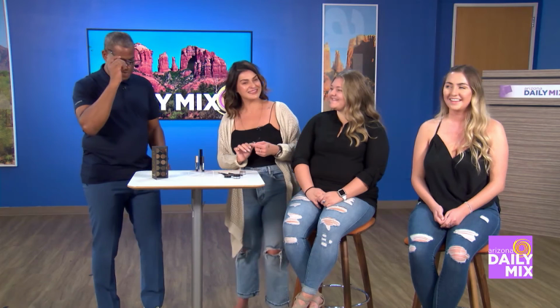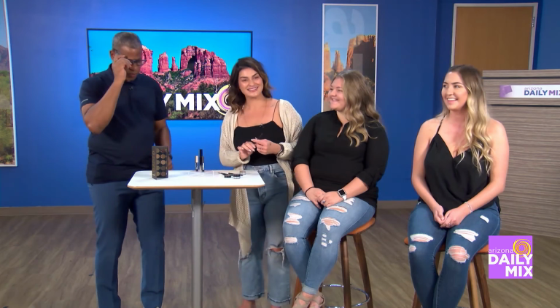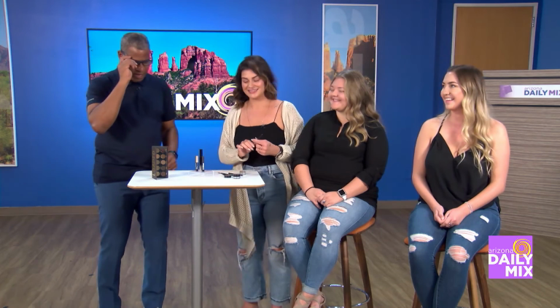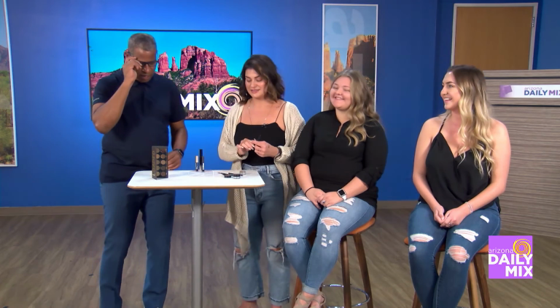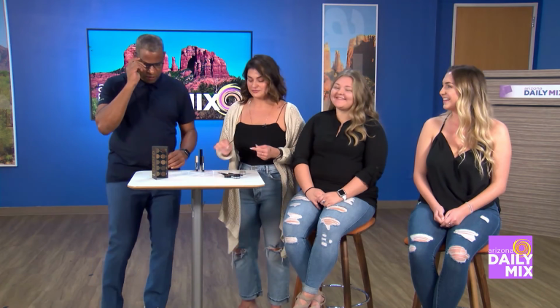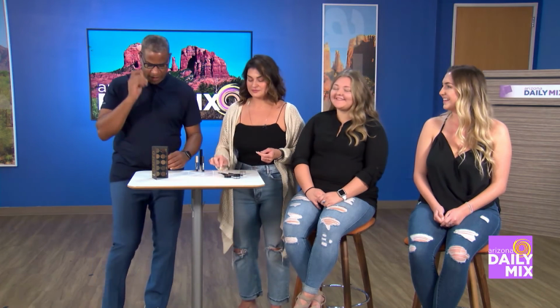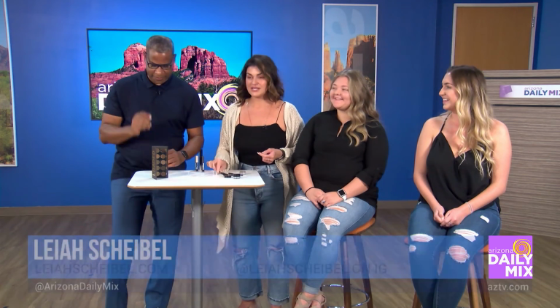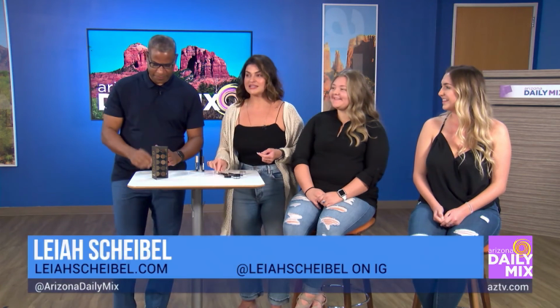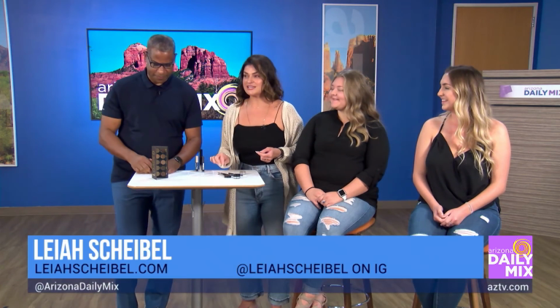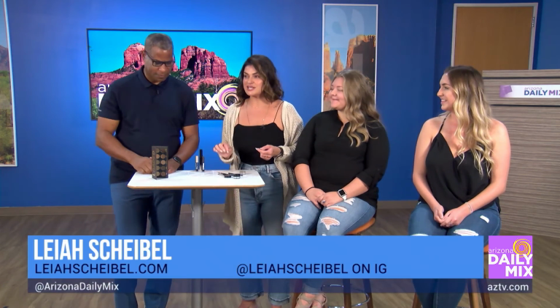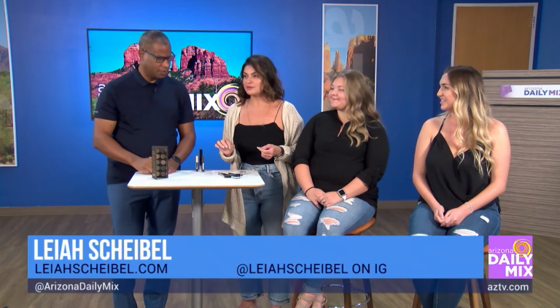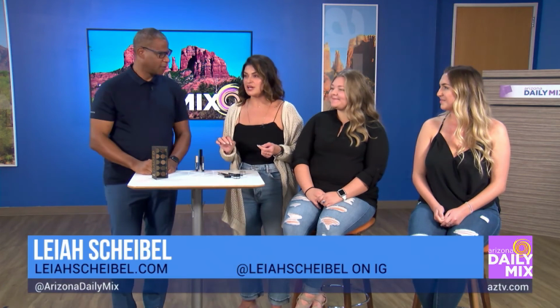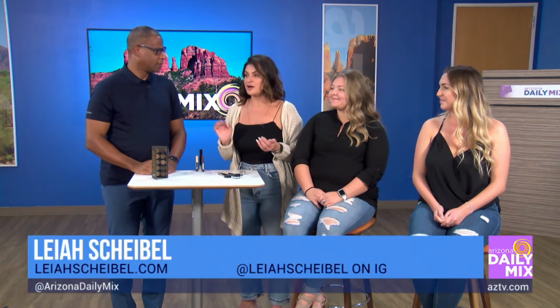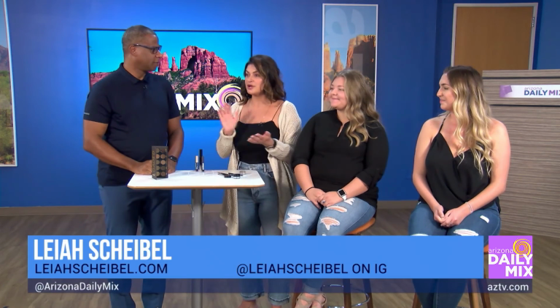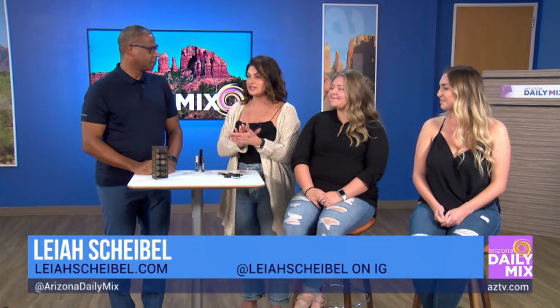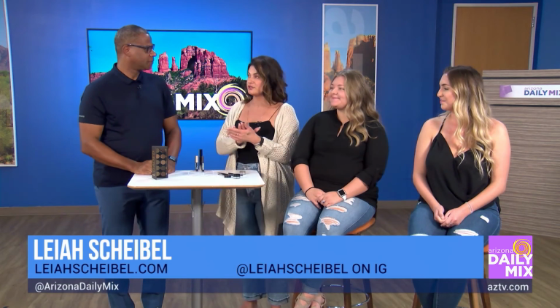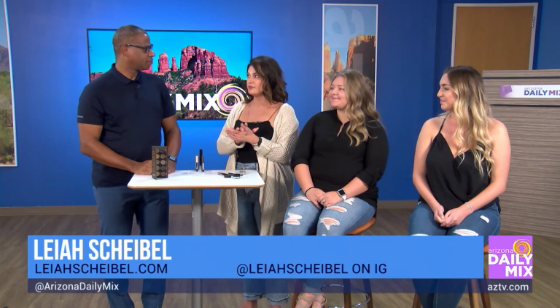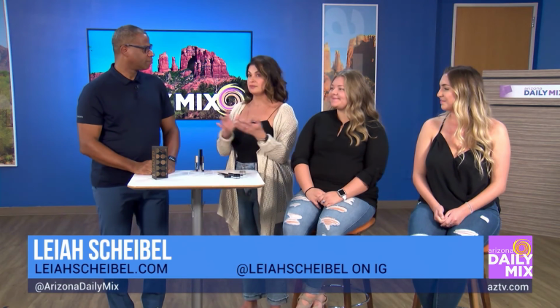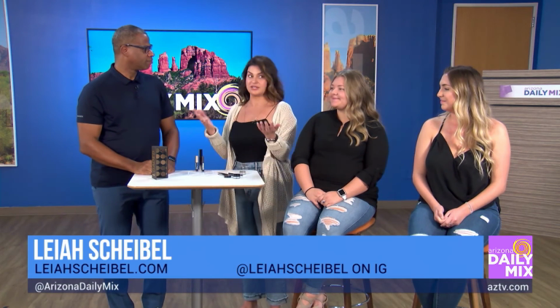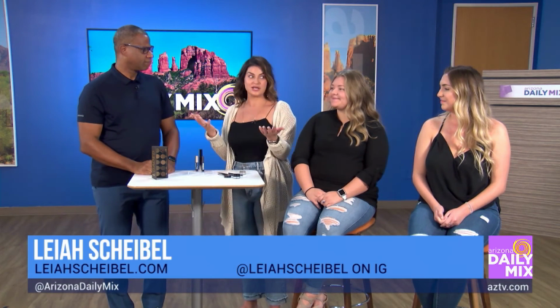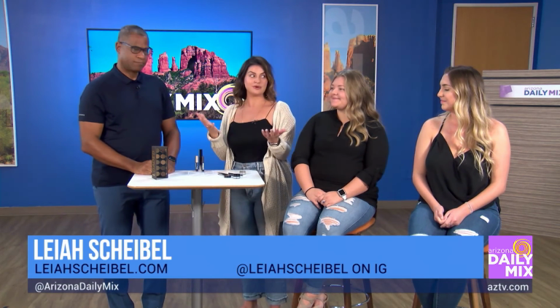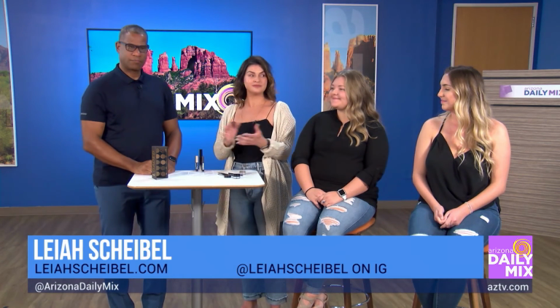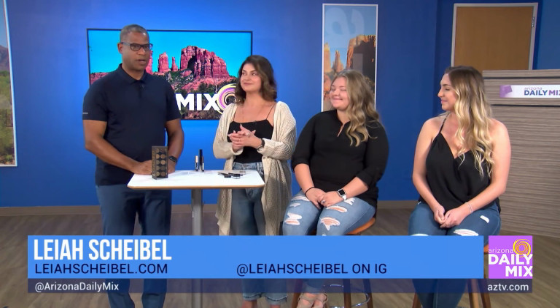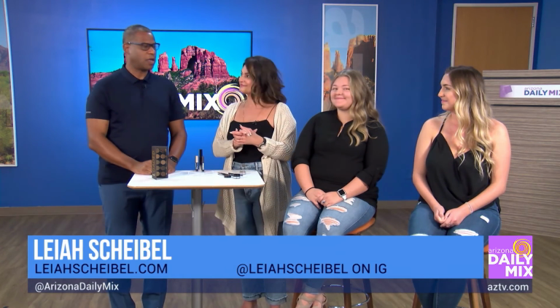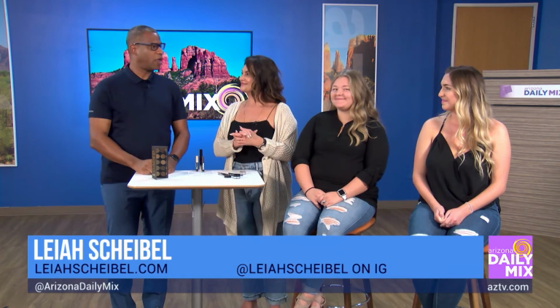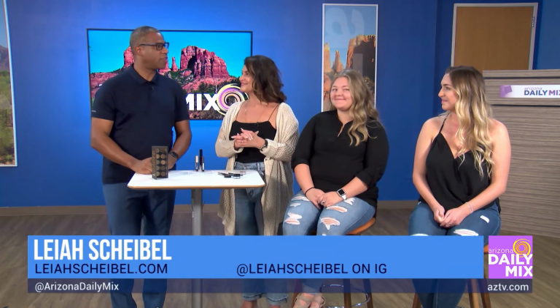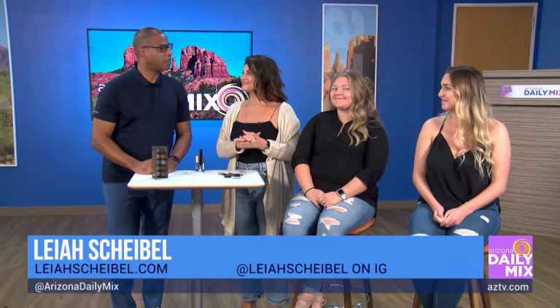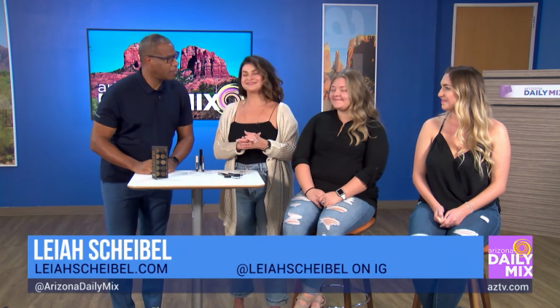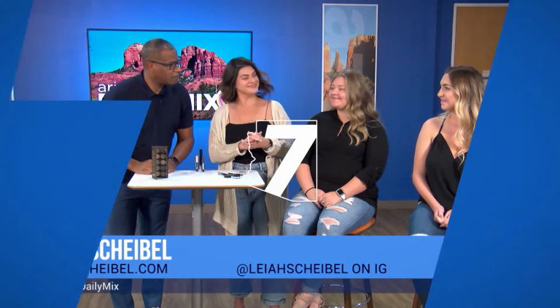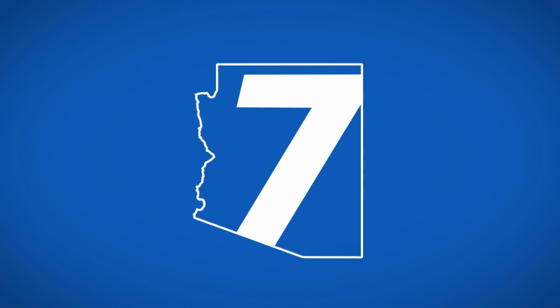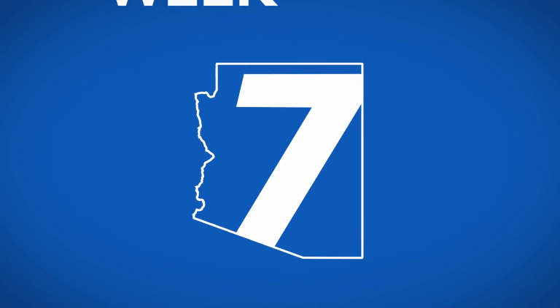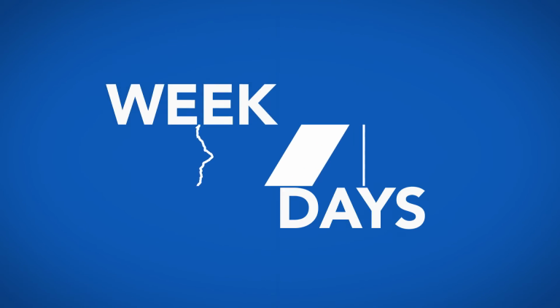Leah, tell them where they can get ahold of you. LeahScheibel.com or on Instagram, Leah Scheibel. Thank you ladies very much.